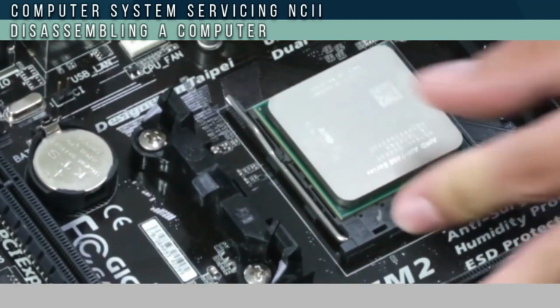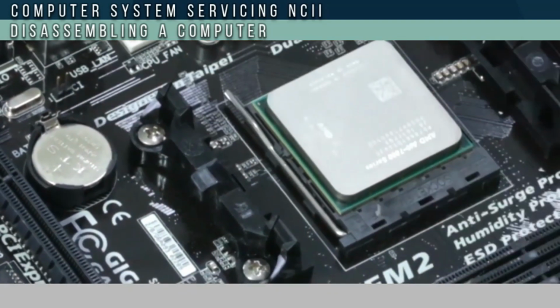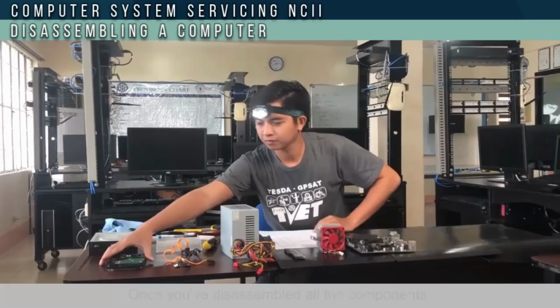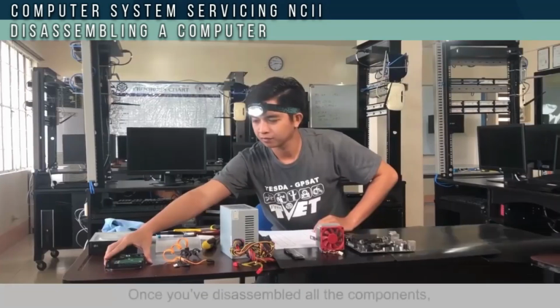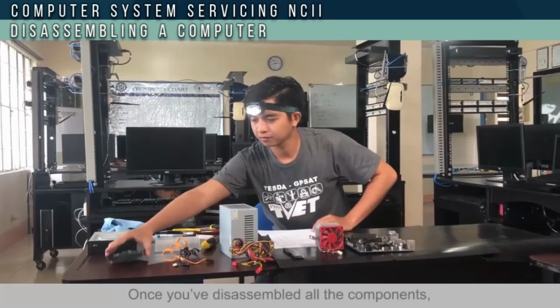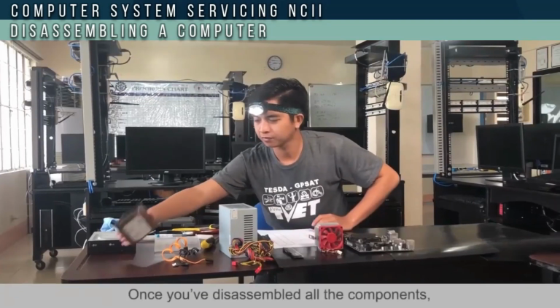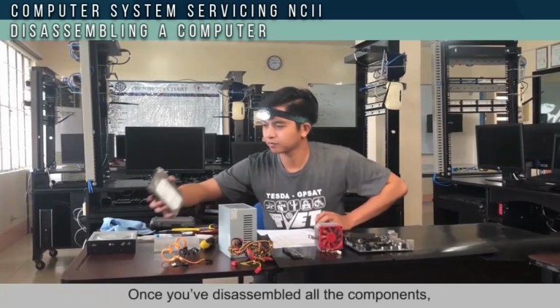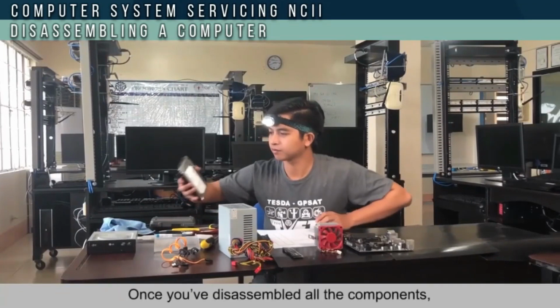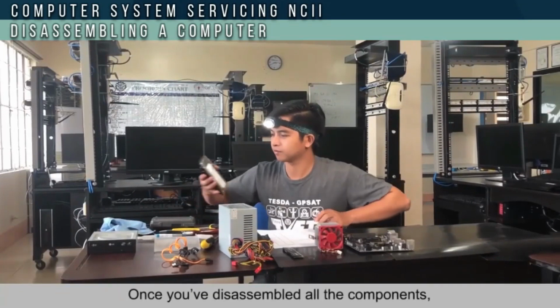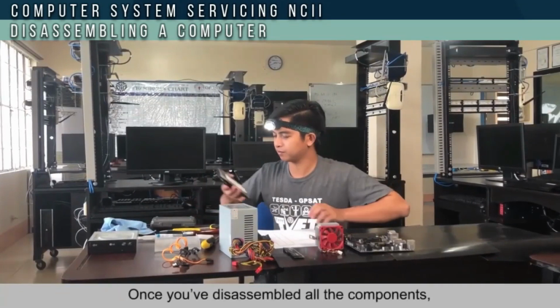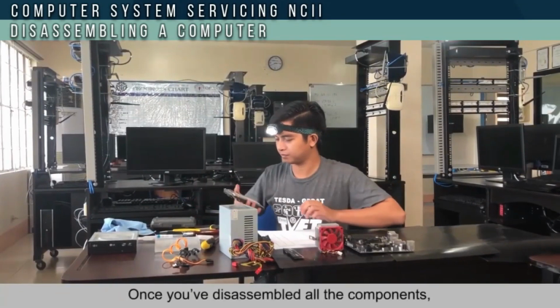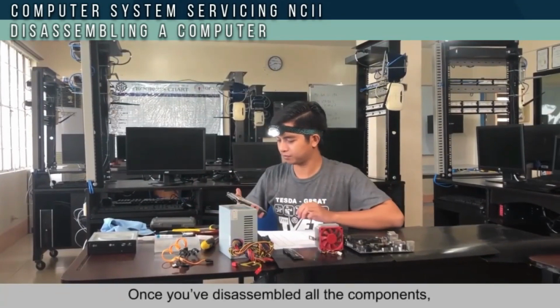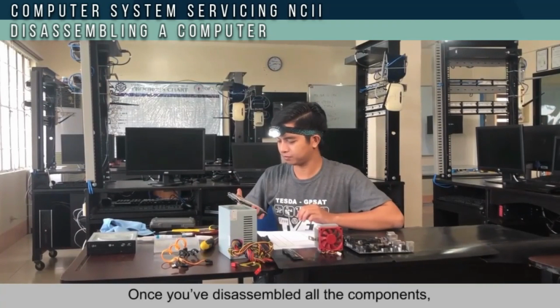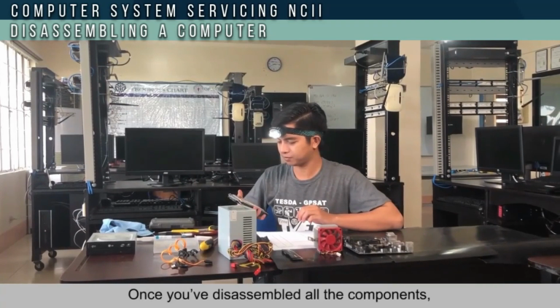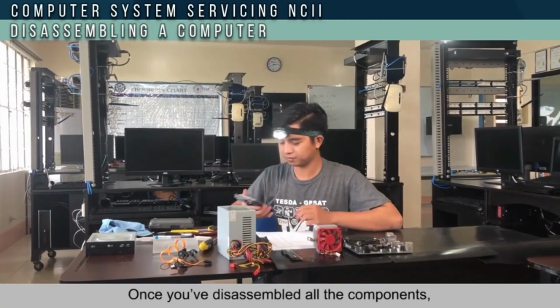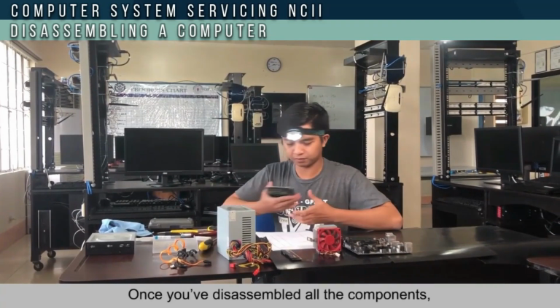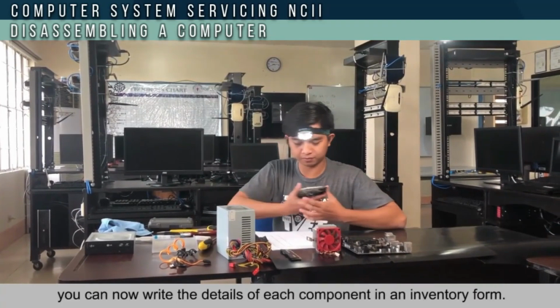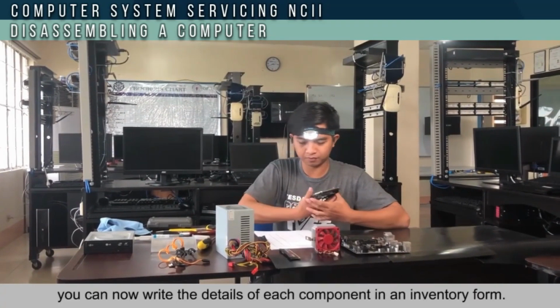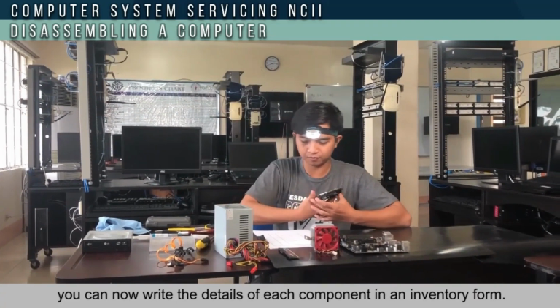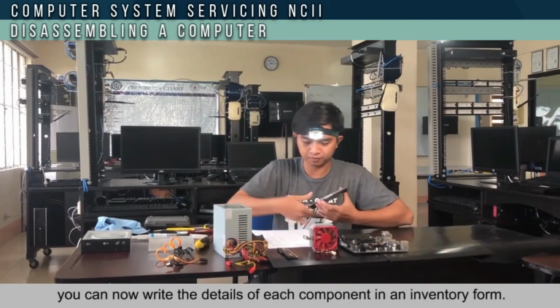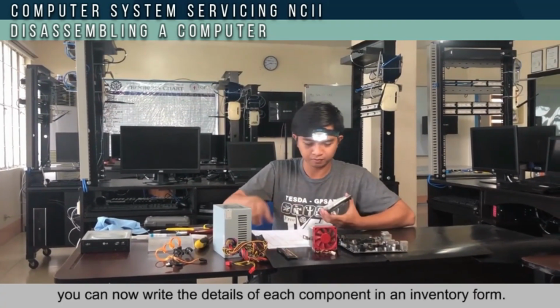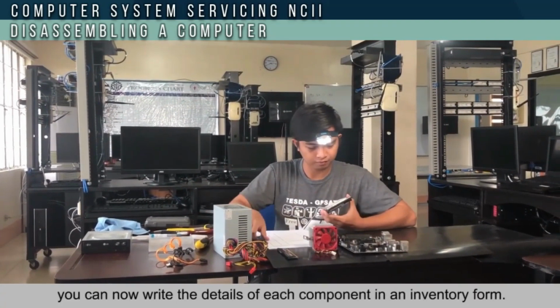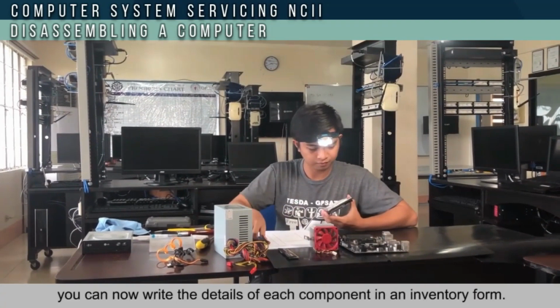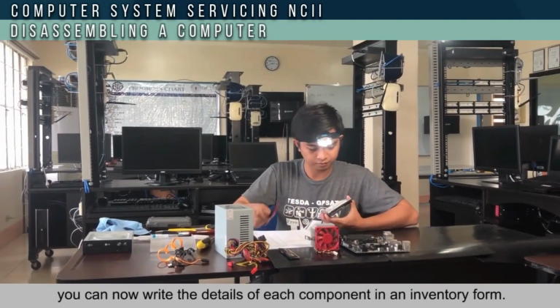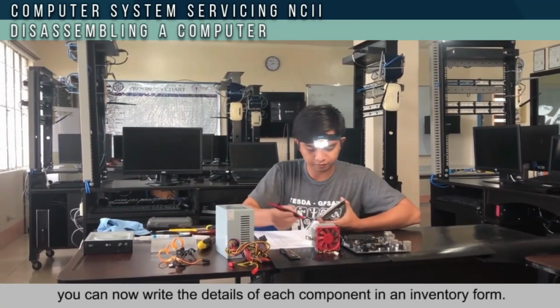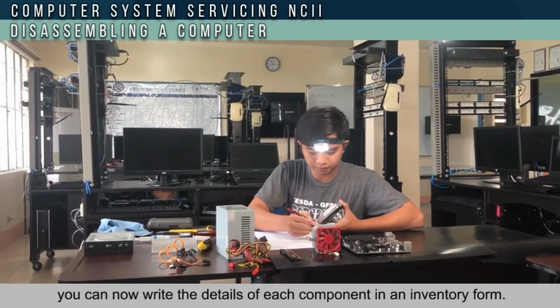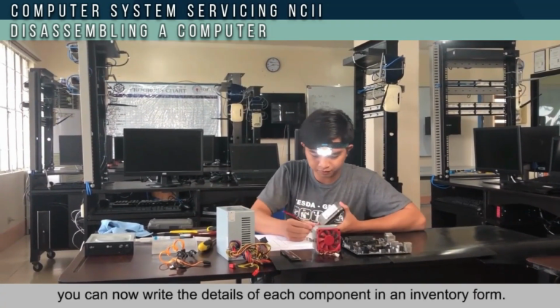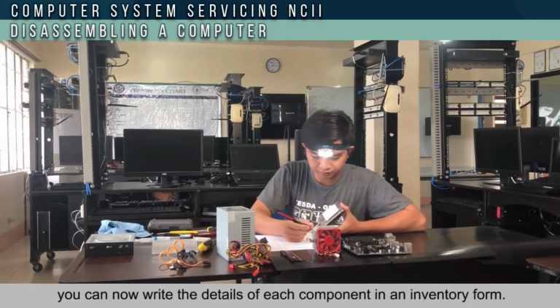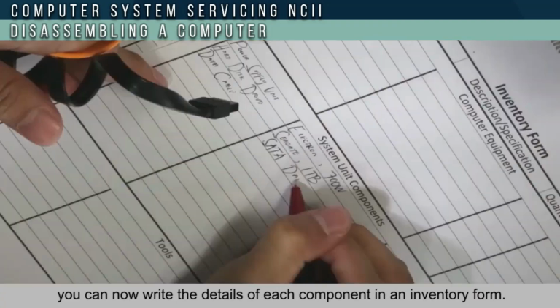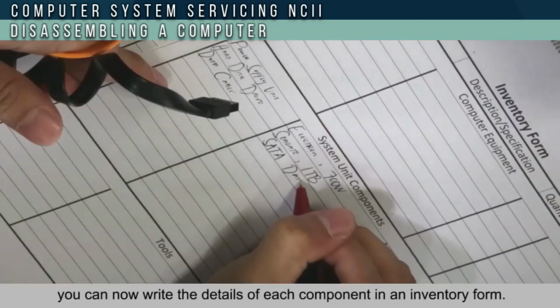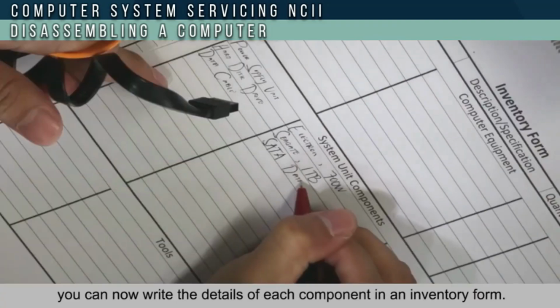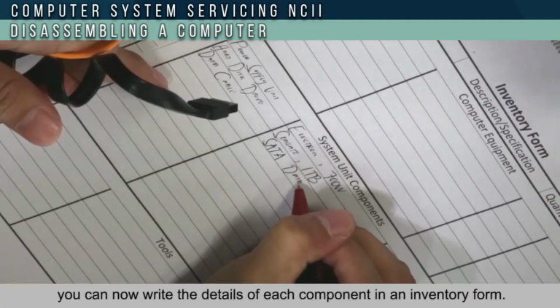Once you have disassembled all the components, you can now write the details of each component in an inventory form.